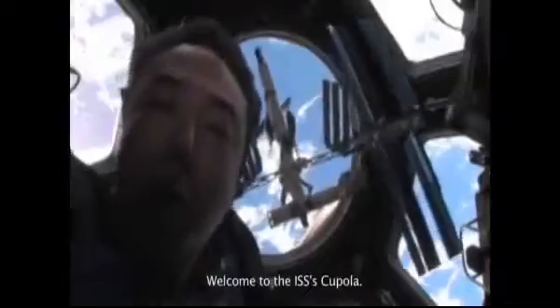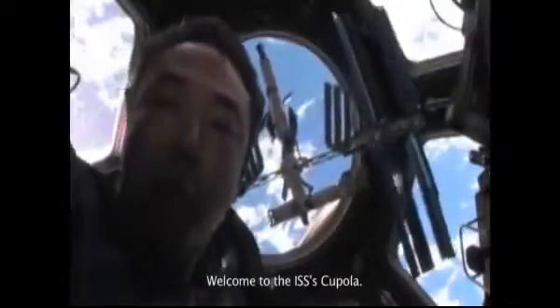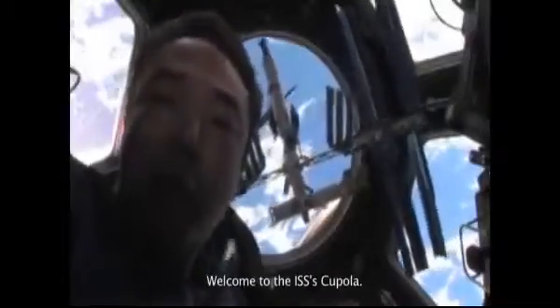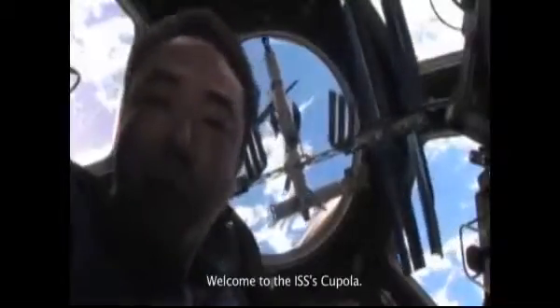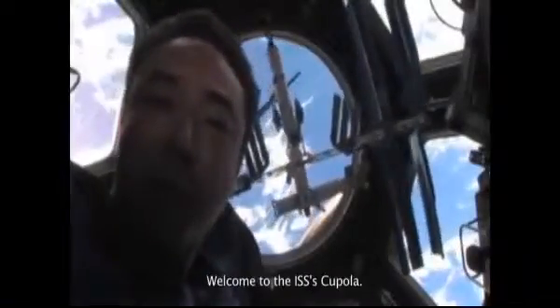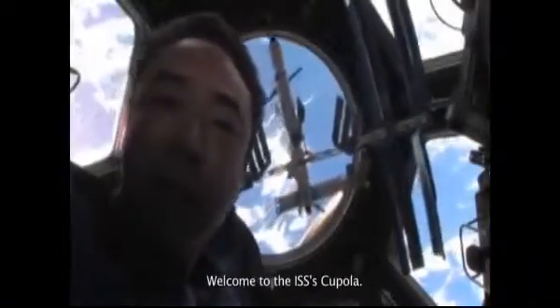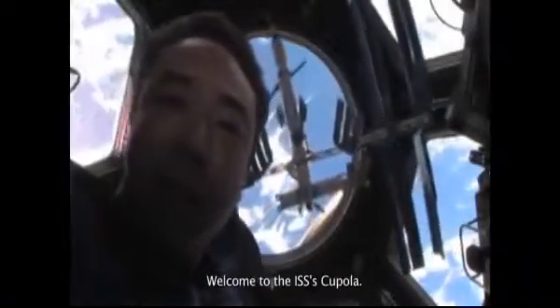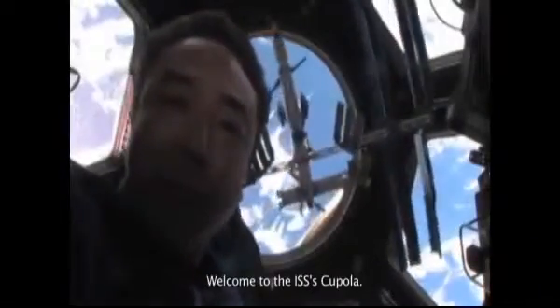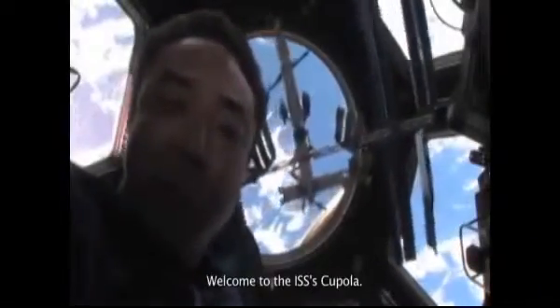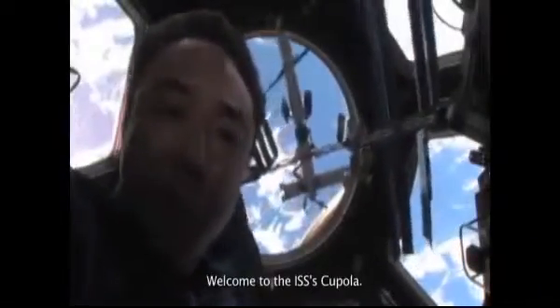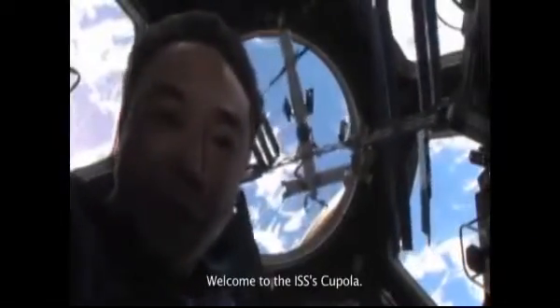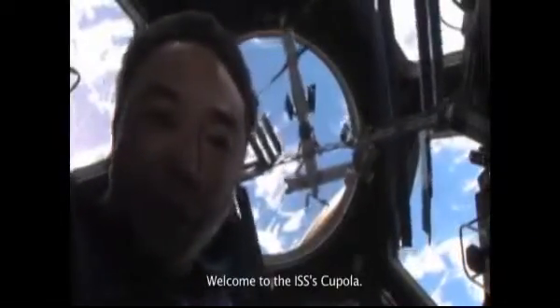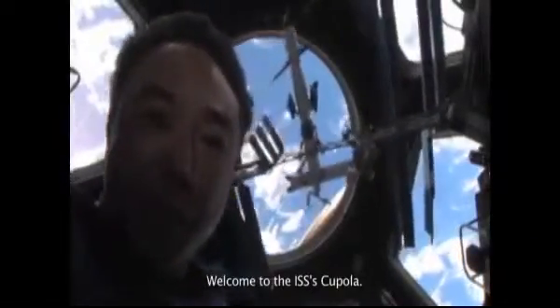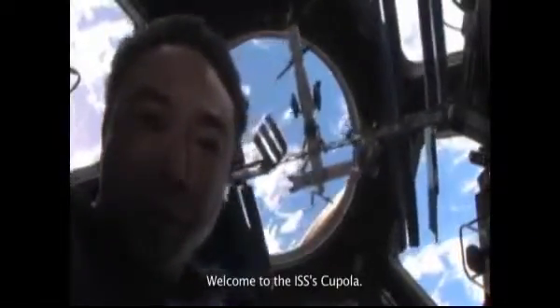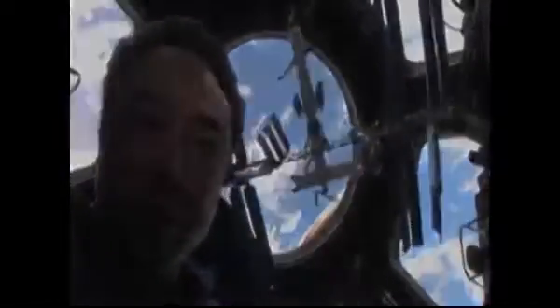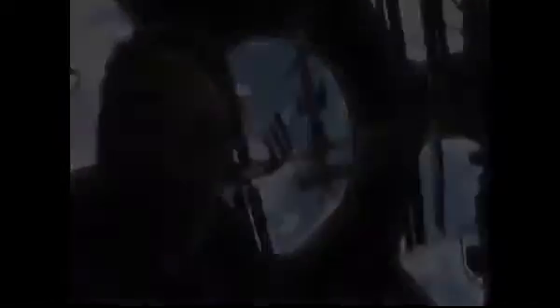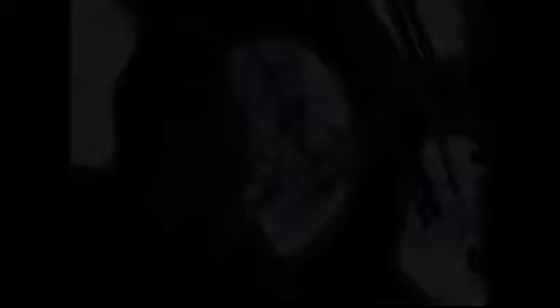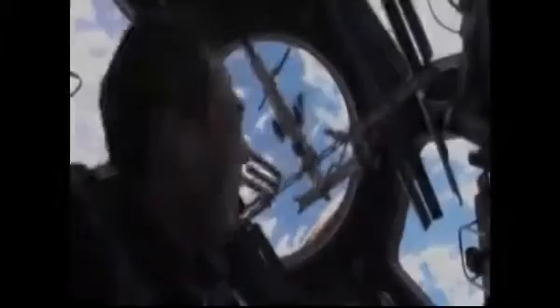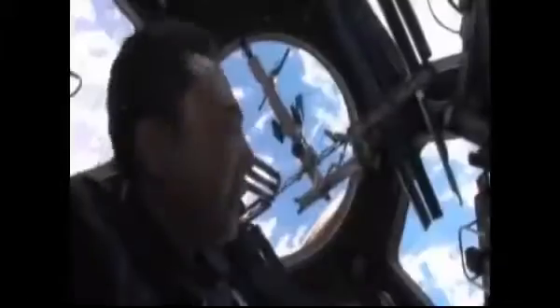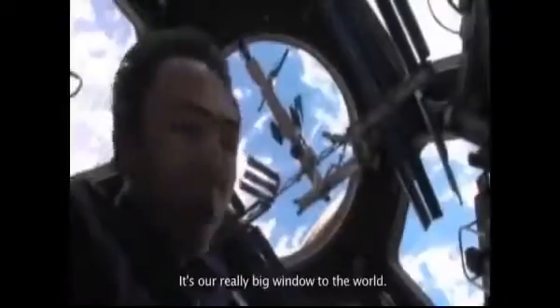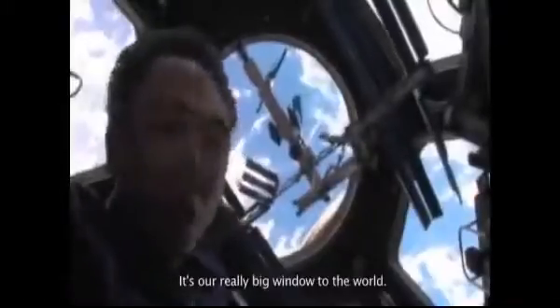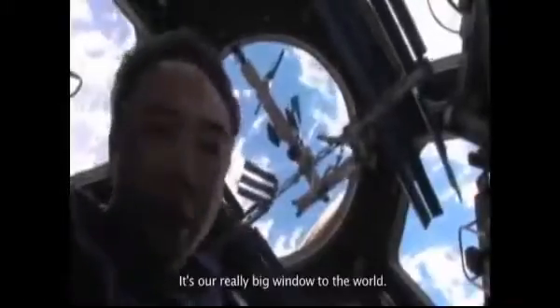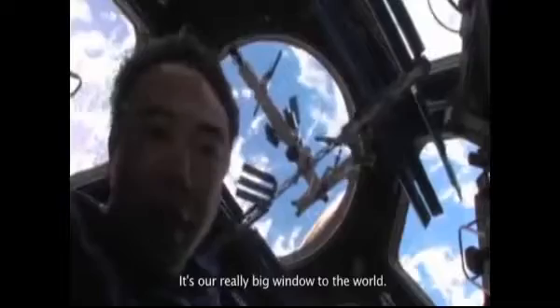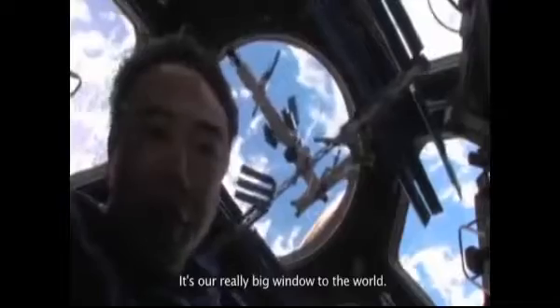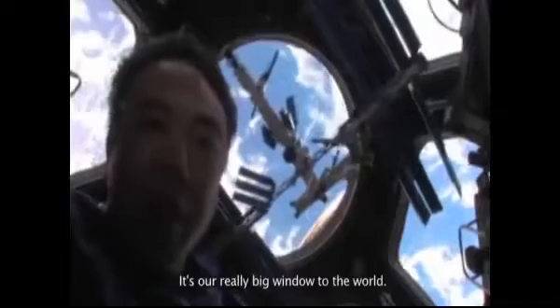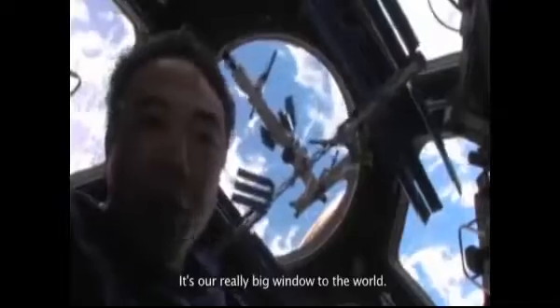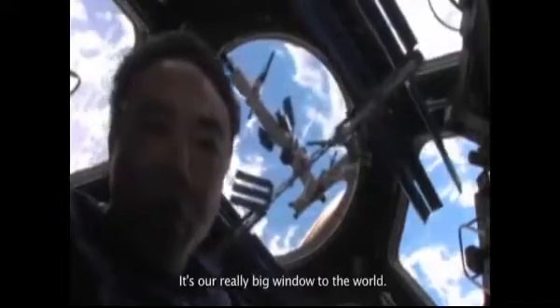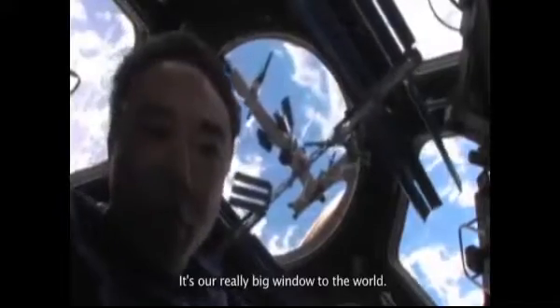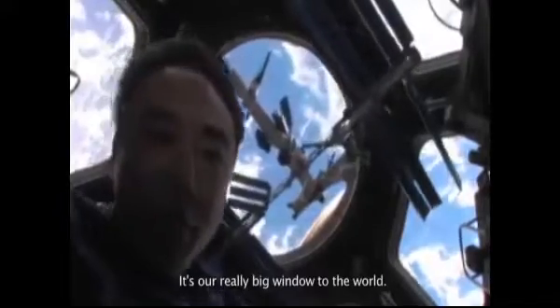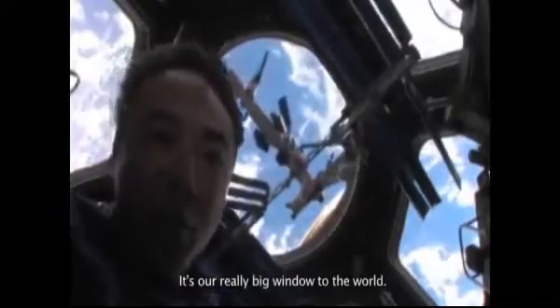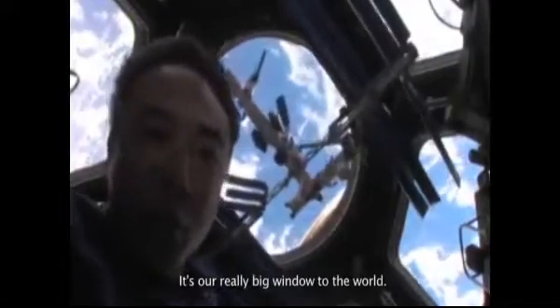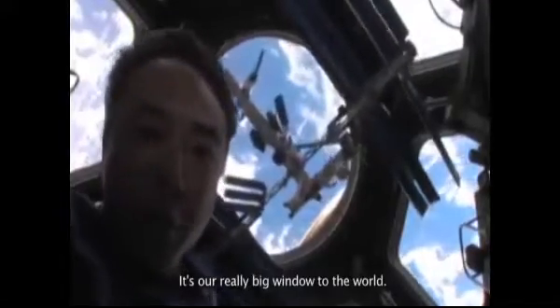Welcome to the ISS Cupola. It's a really big window to the world.